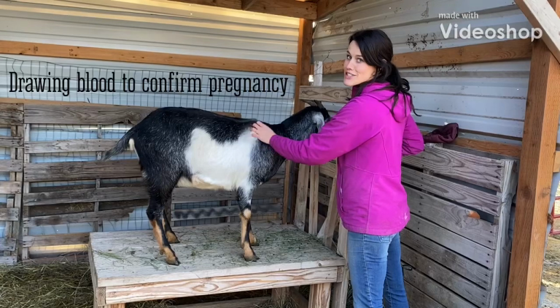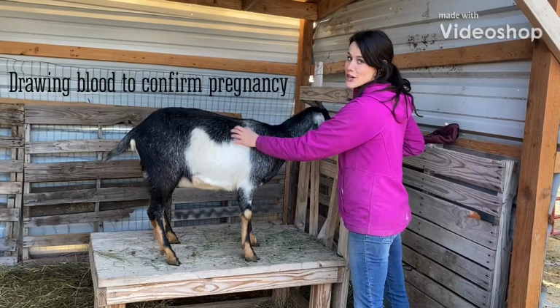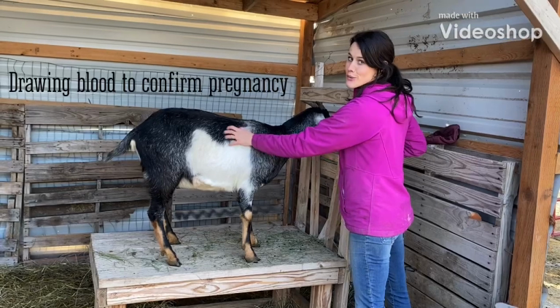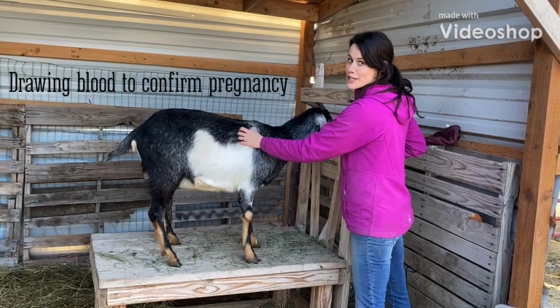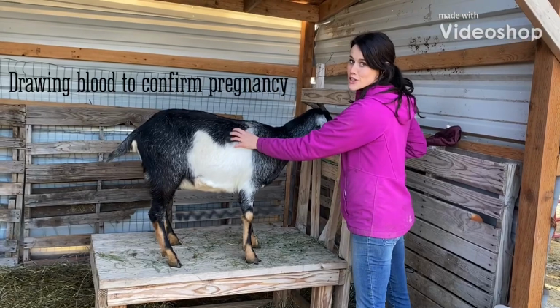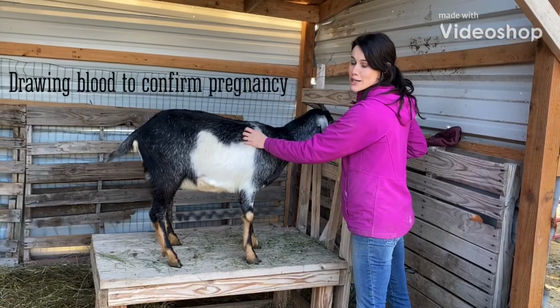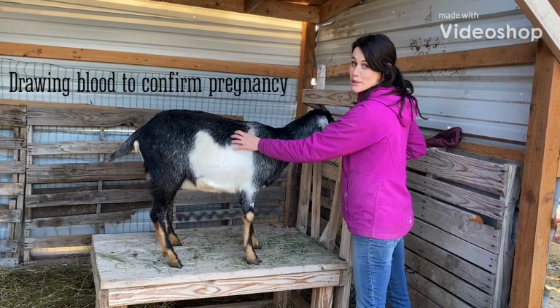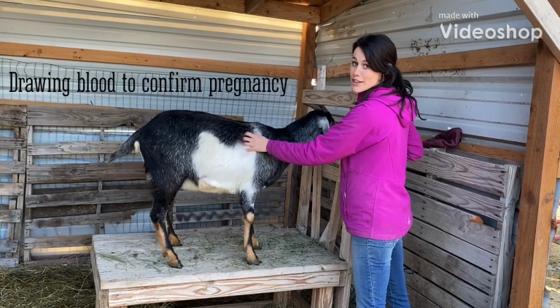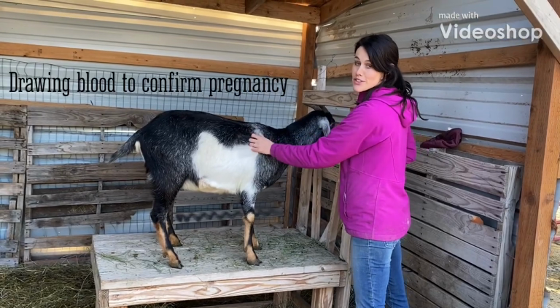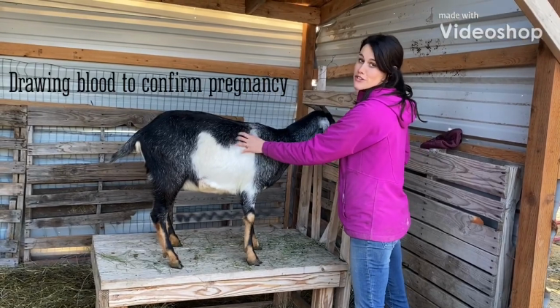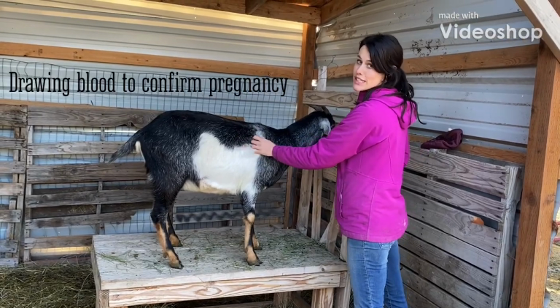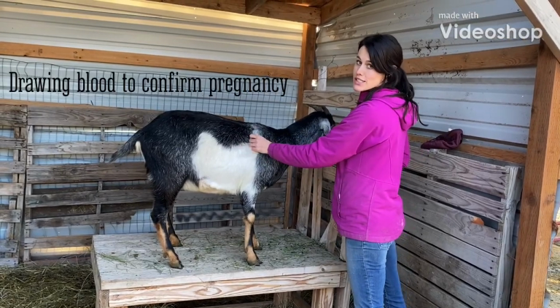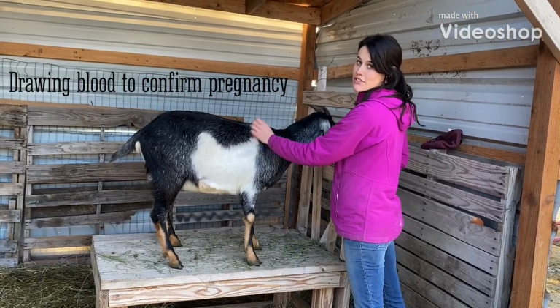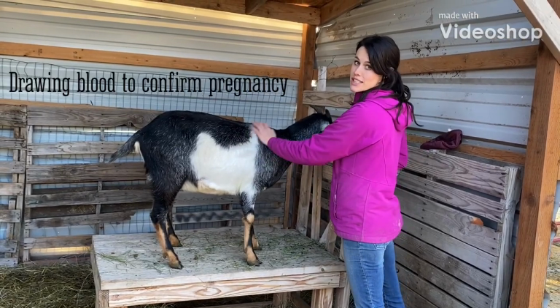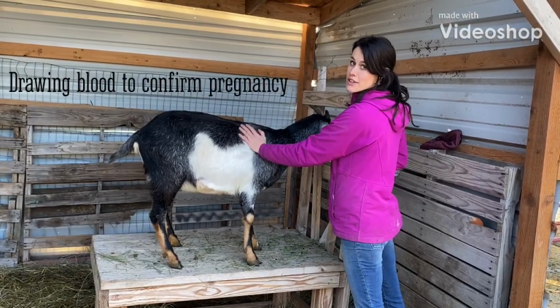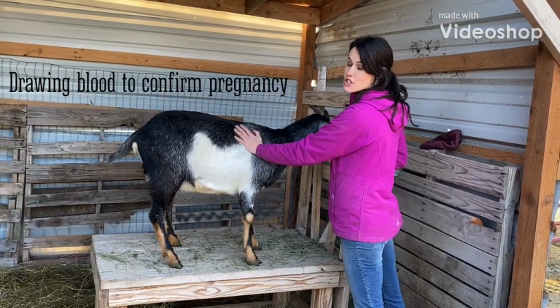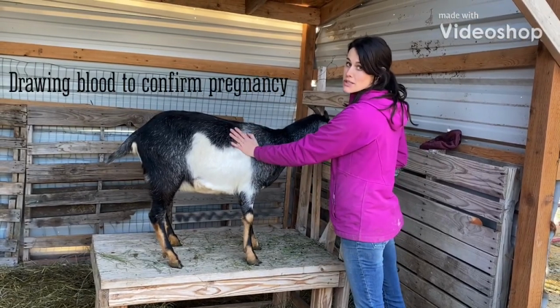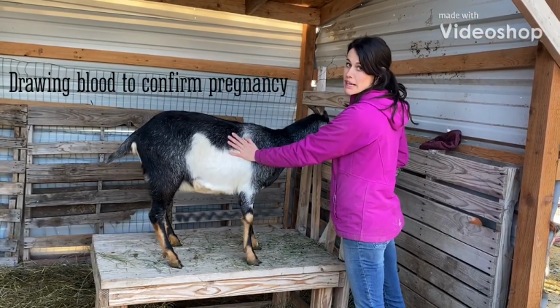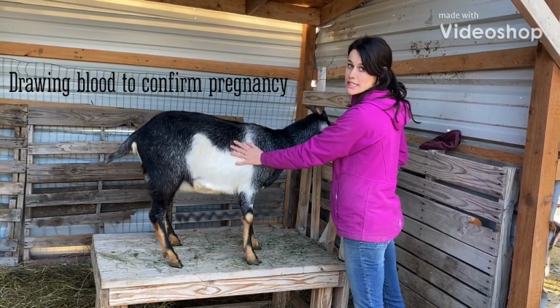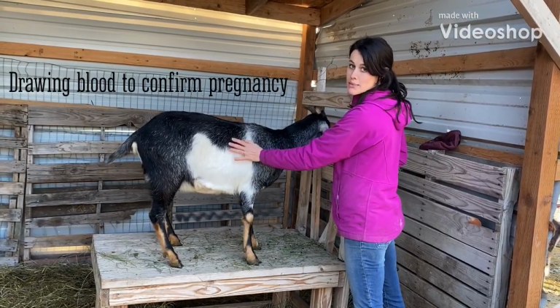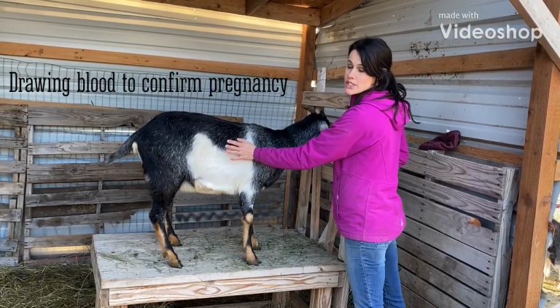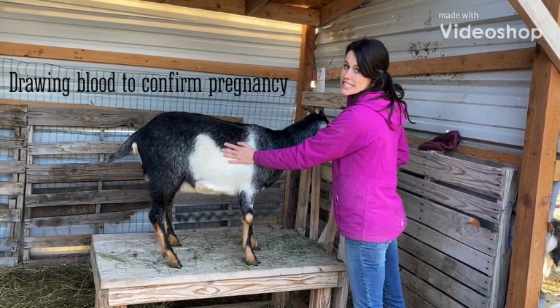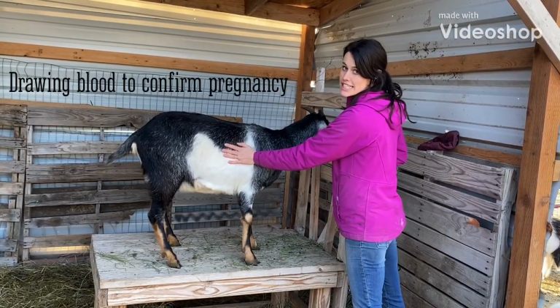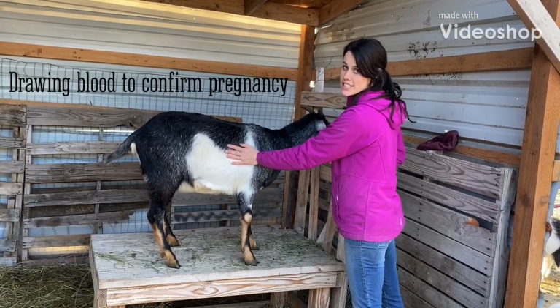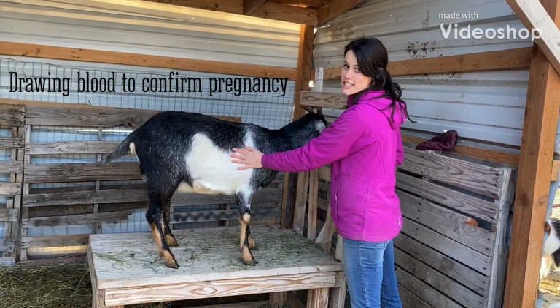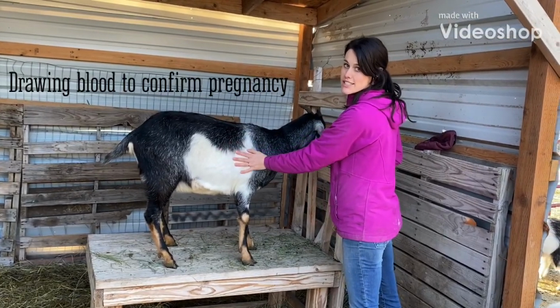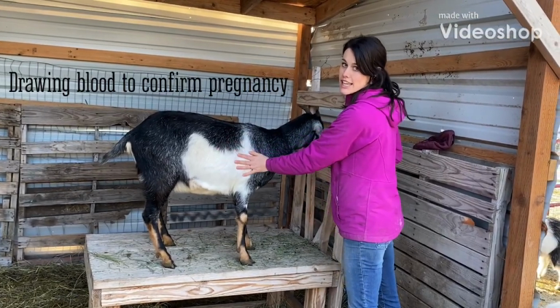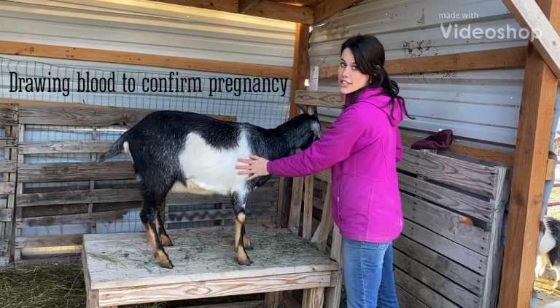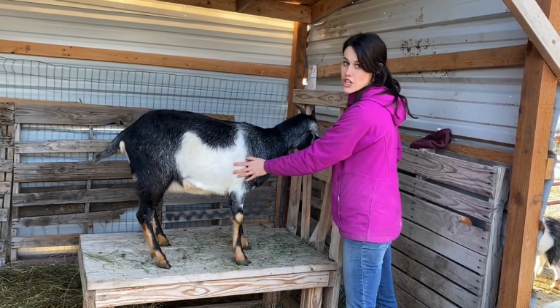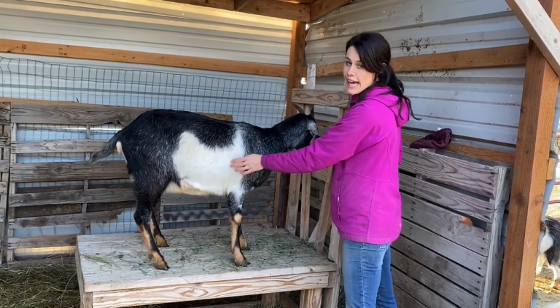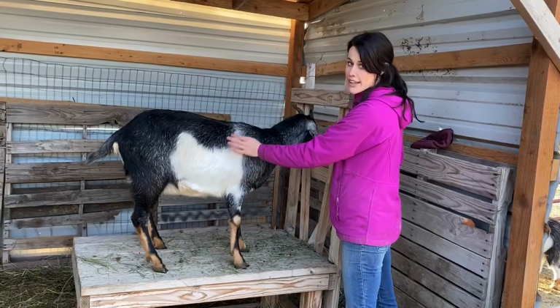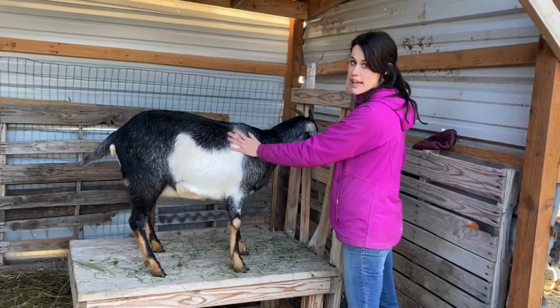We are drawing blood on Sophia to find out if she is pregnant. I'm going to send it in to Sage Ag Lab.